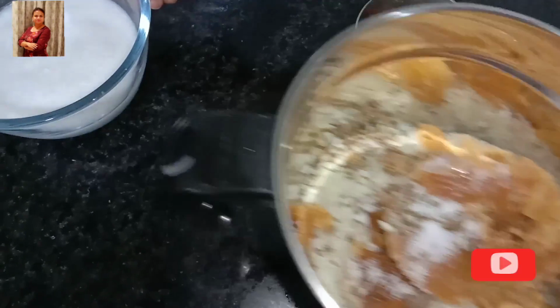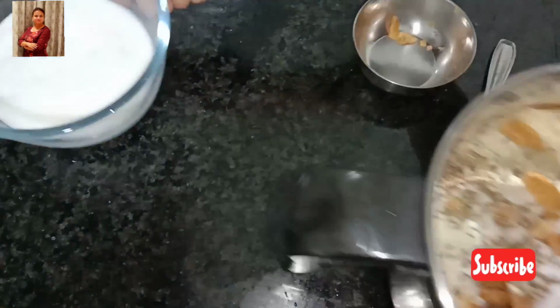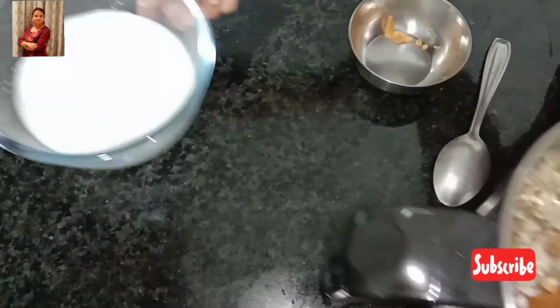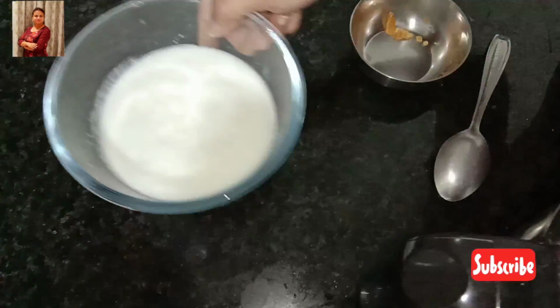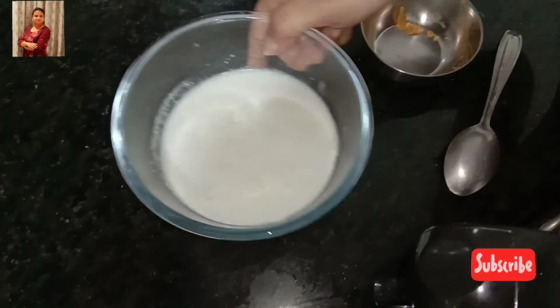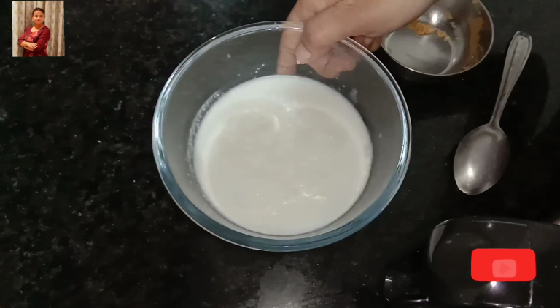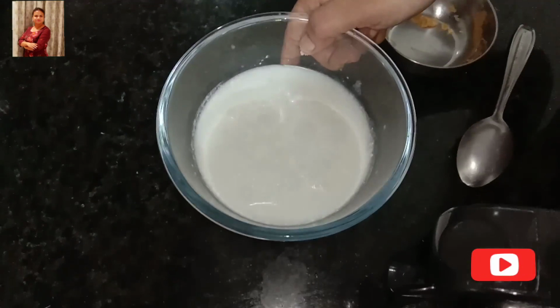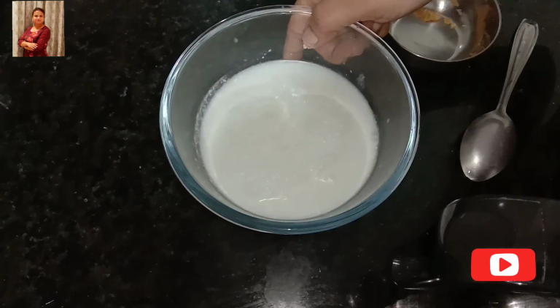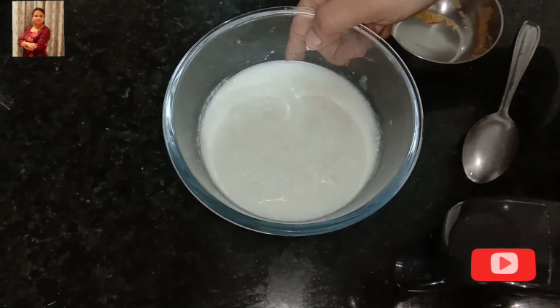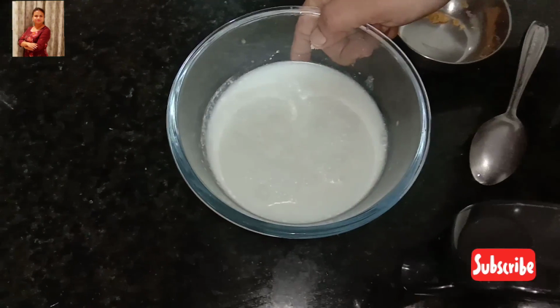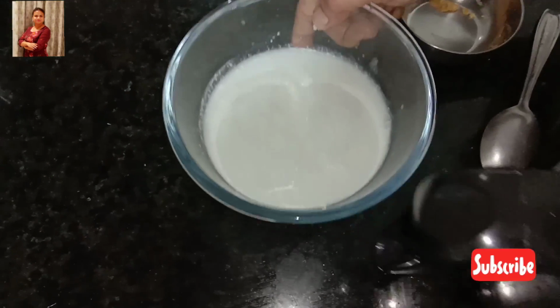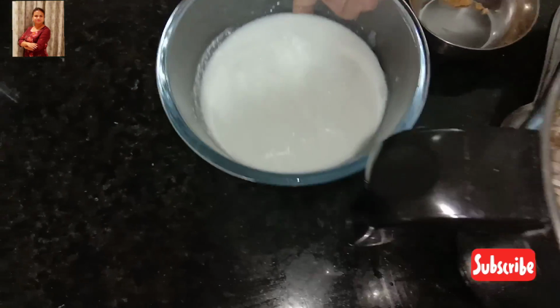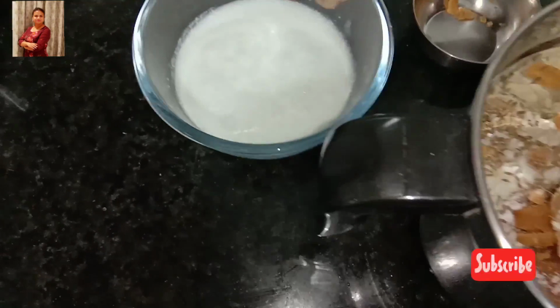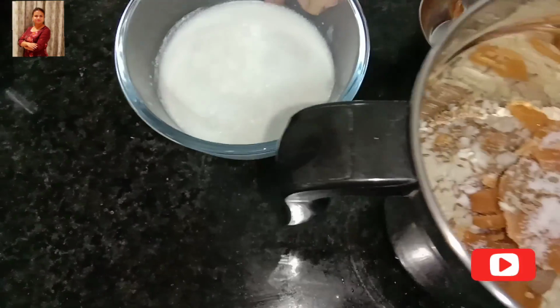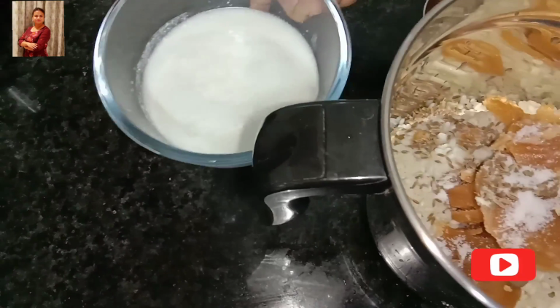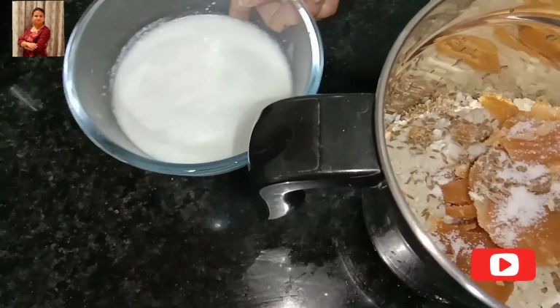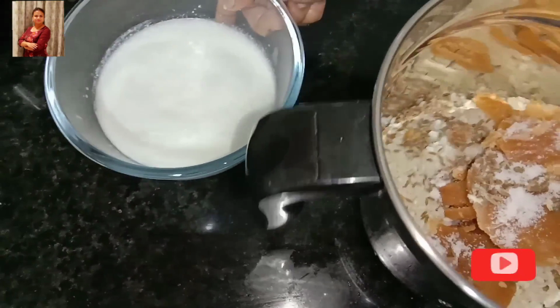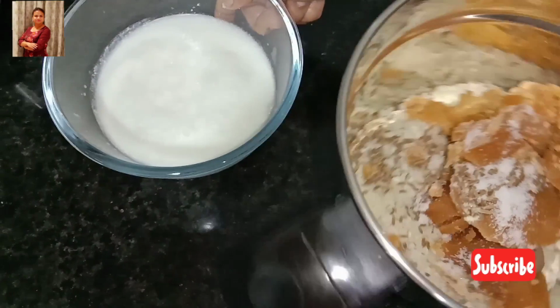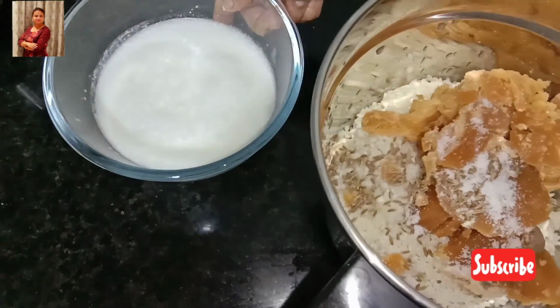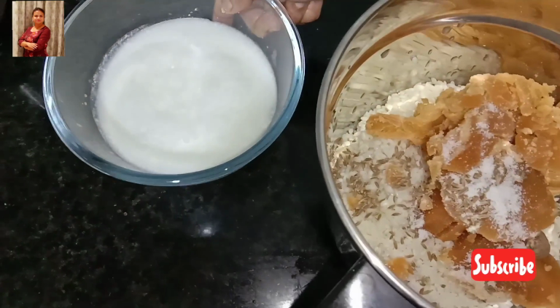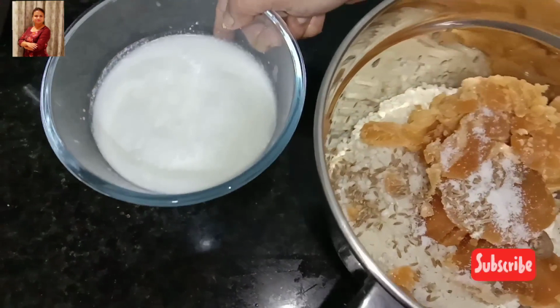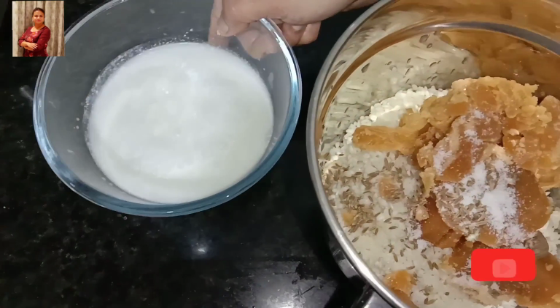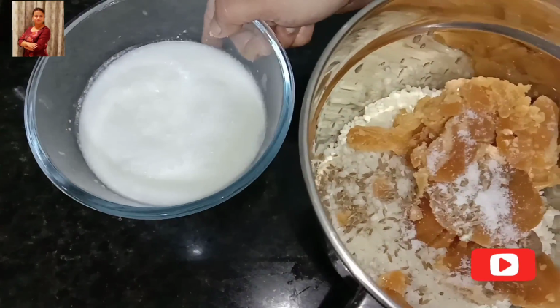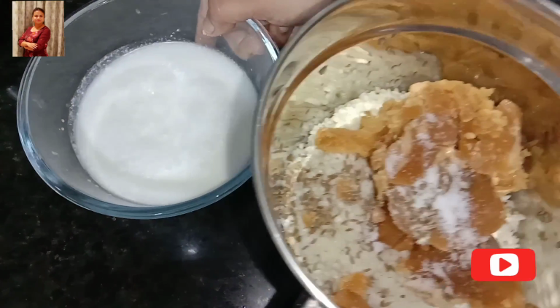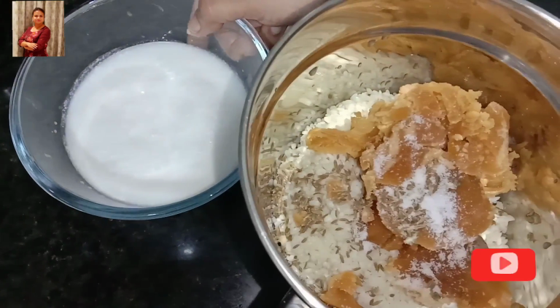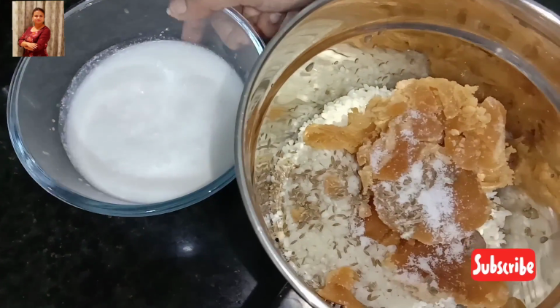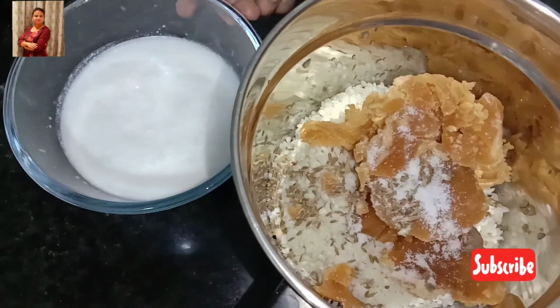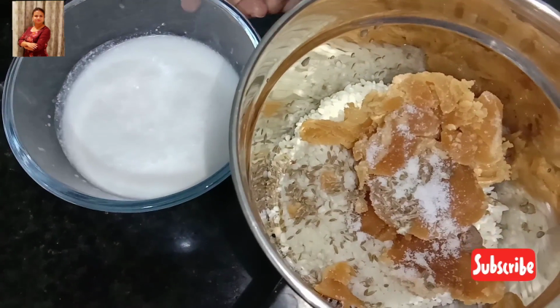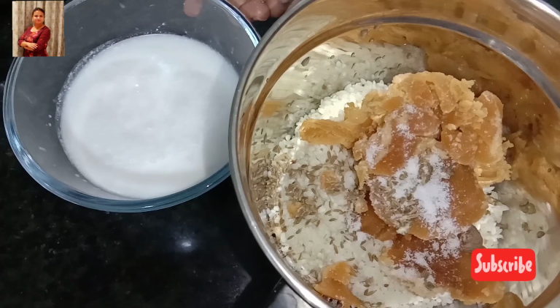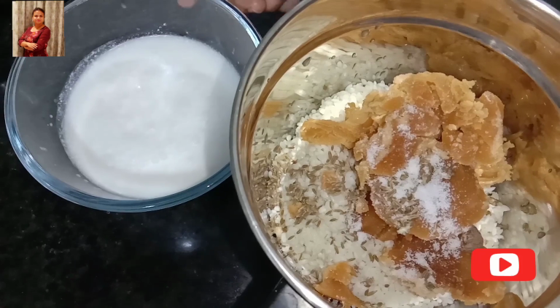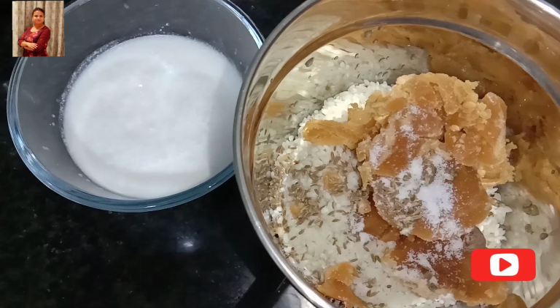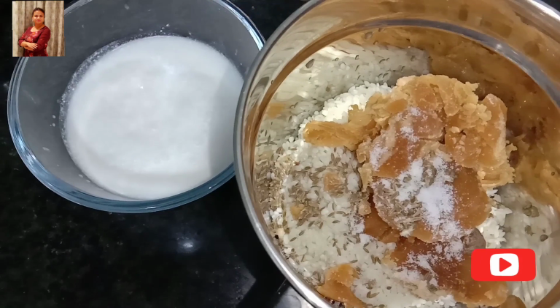Grind all the ingredients into a smooth and thick batter with coconut milk.